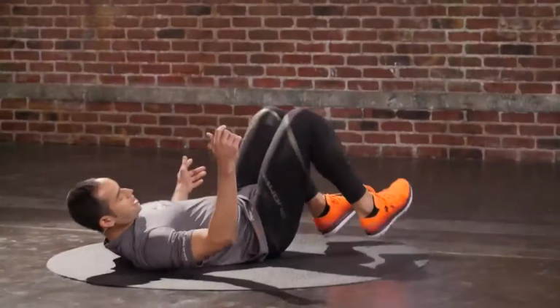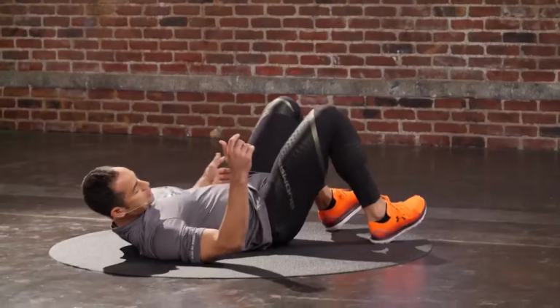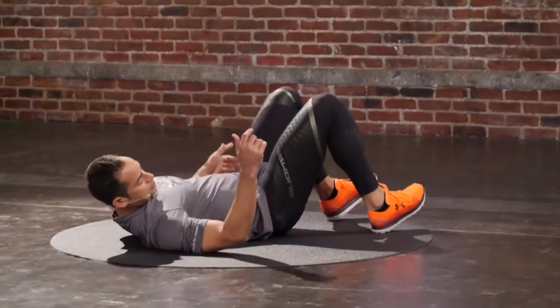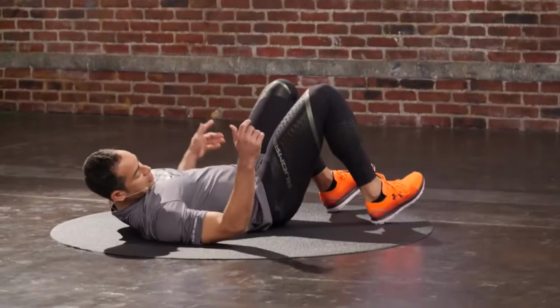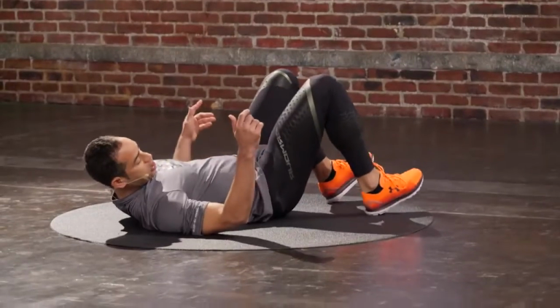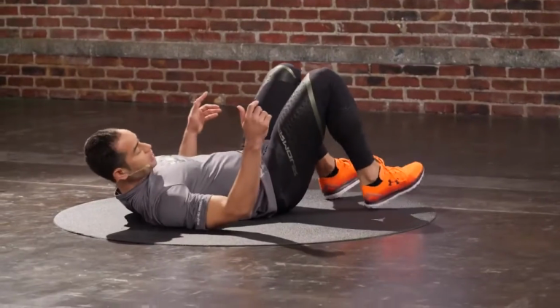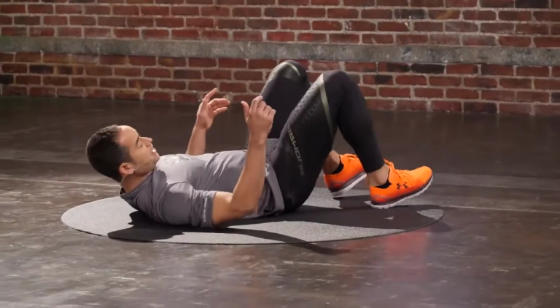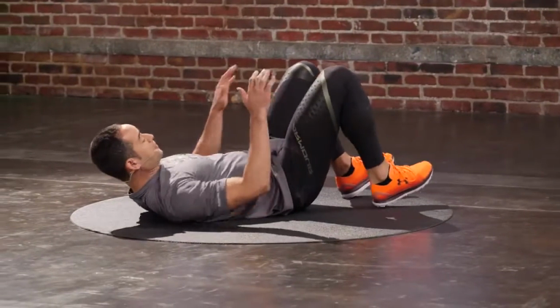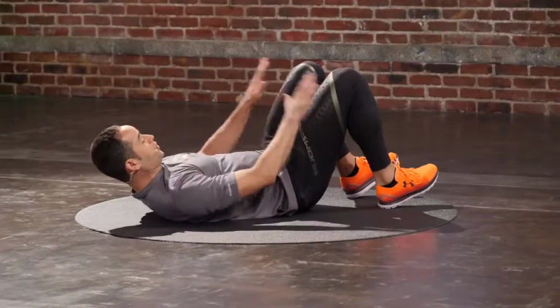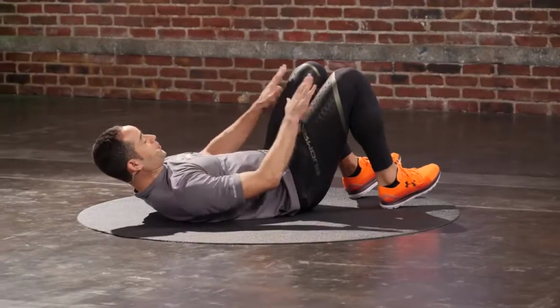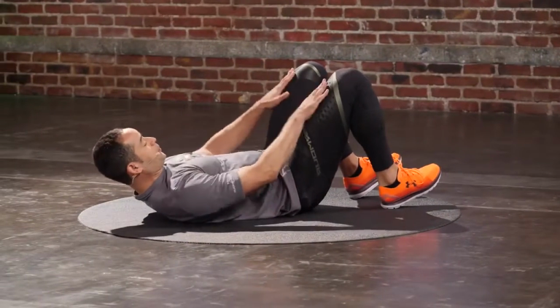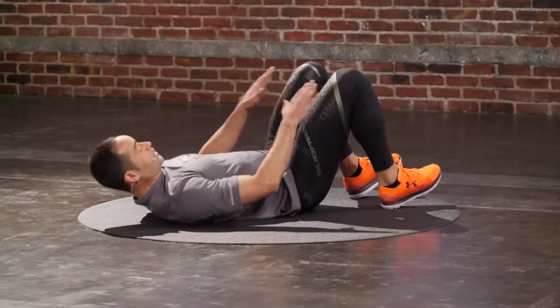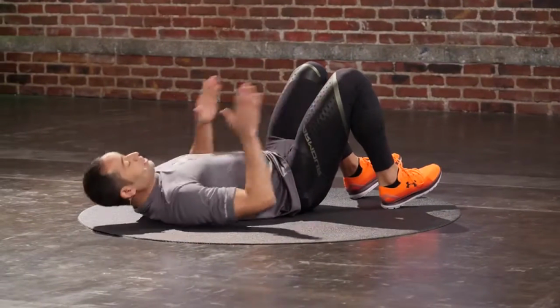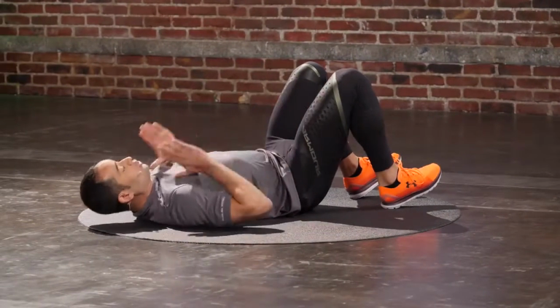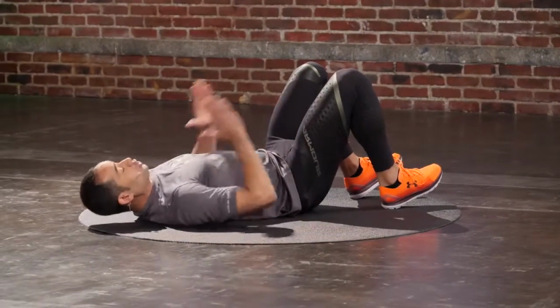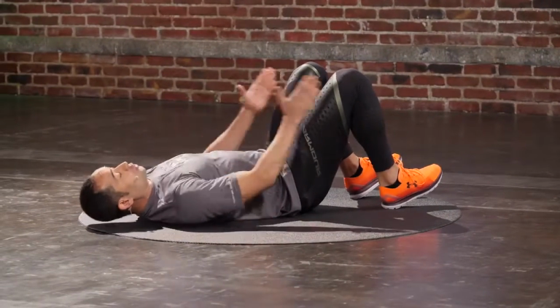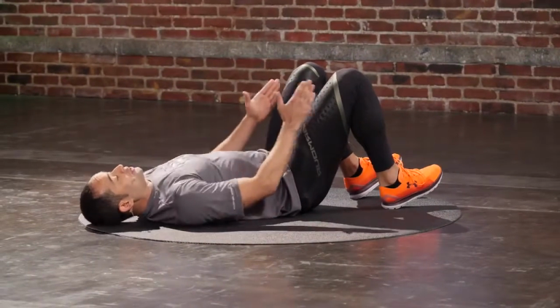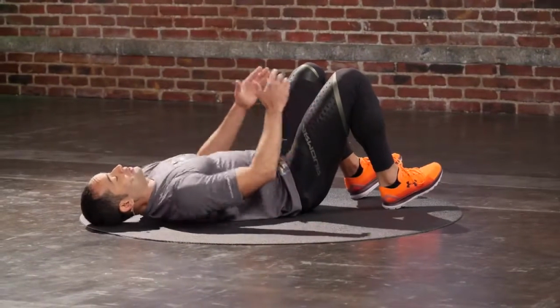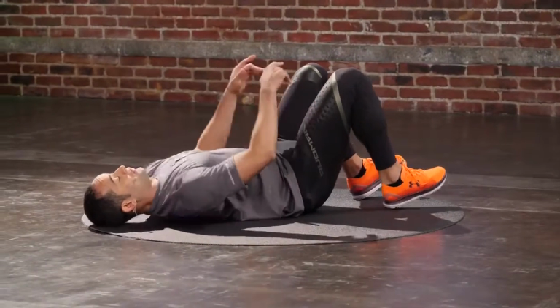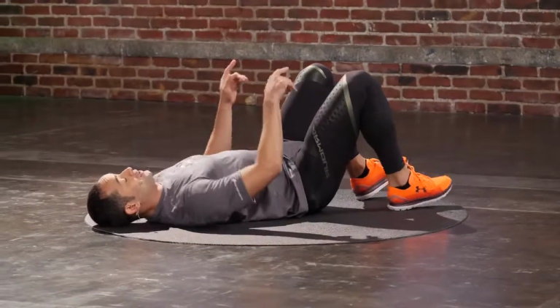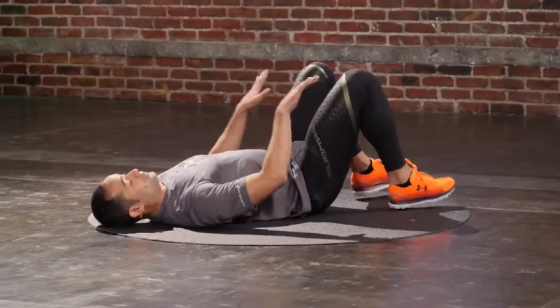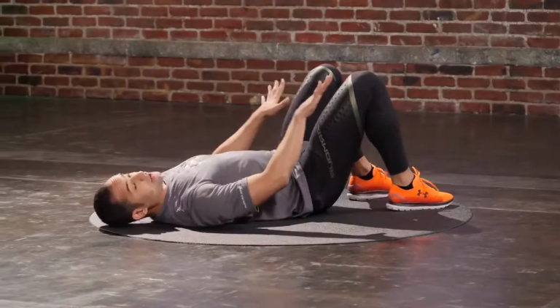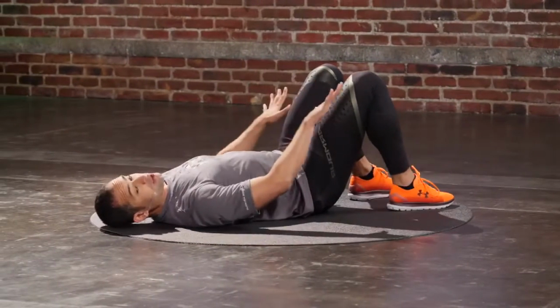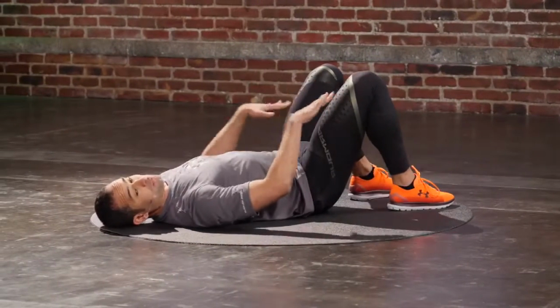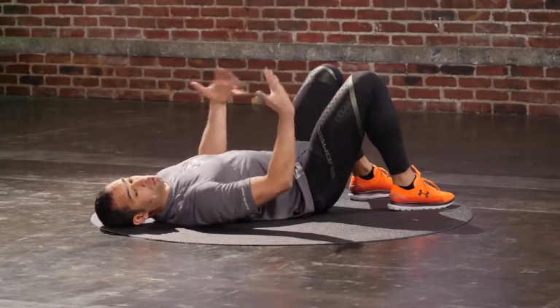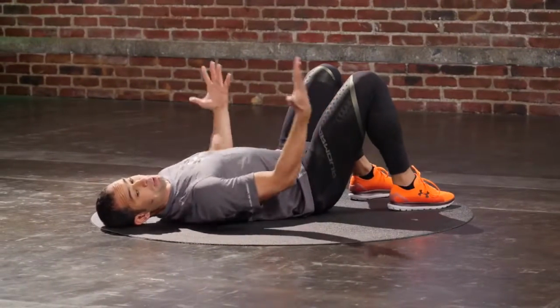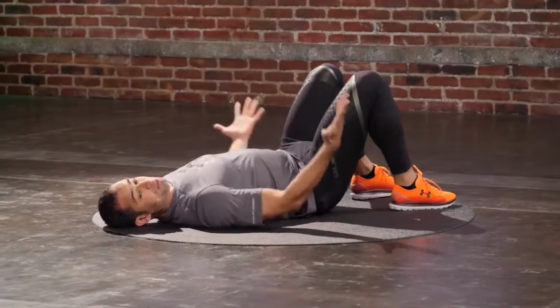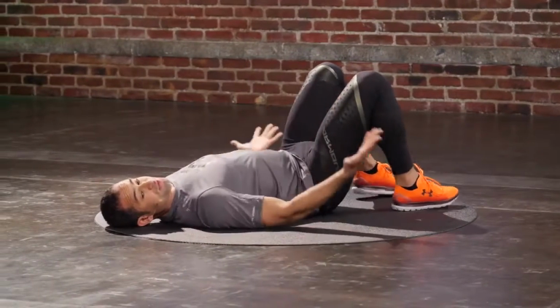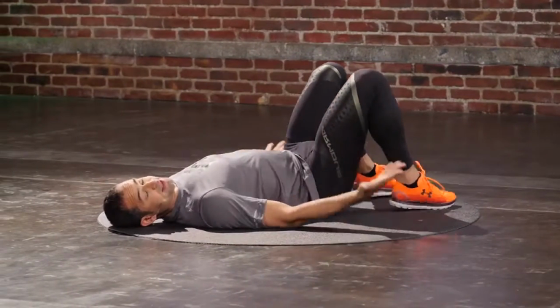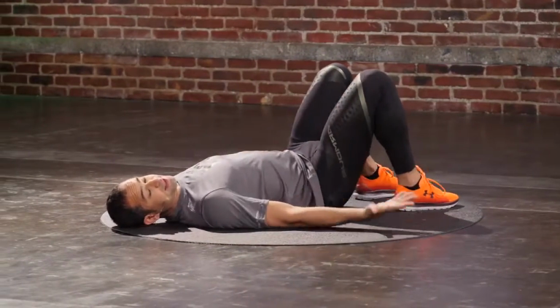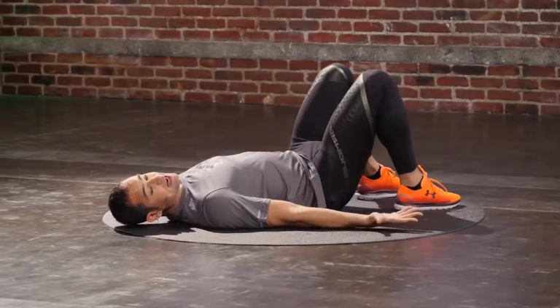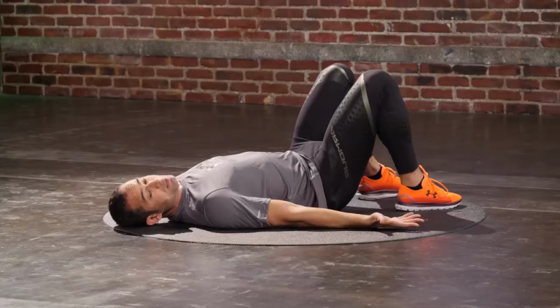Alright, we're going to start with hips shoulder-width, feet flat on the floor, palms facing the sky.